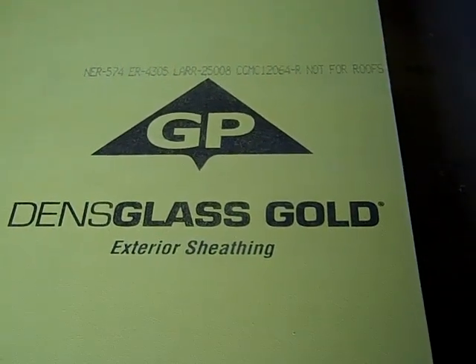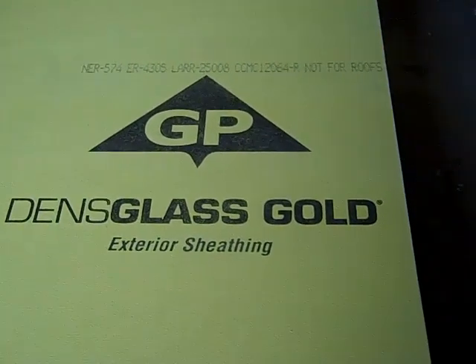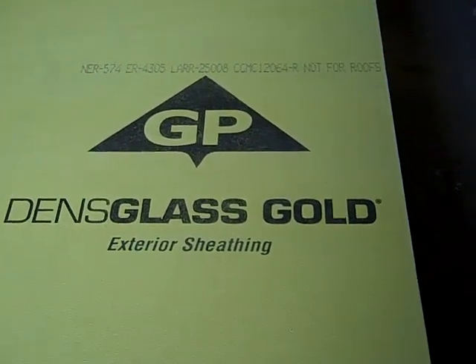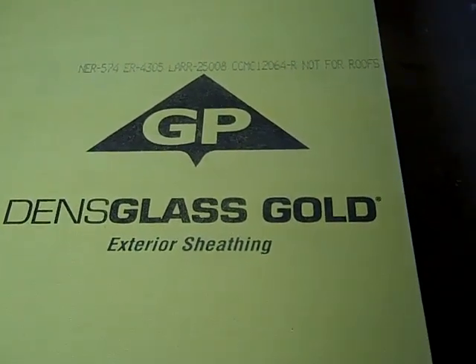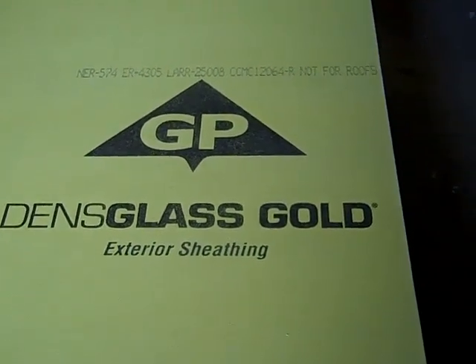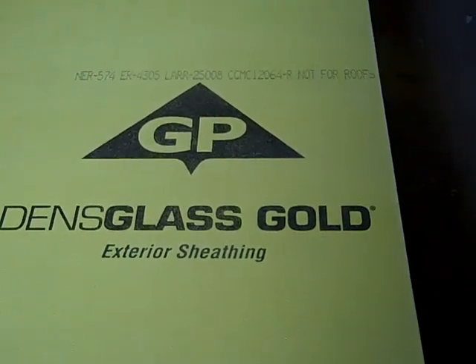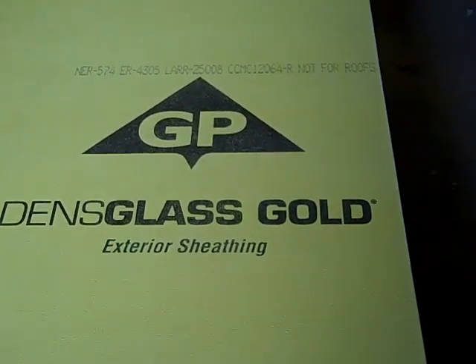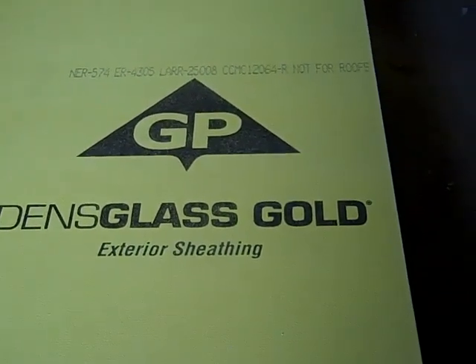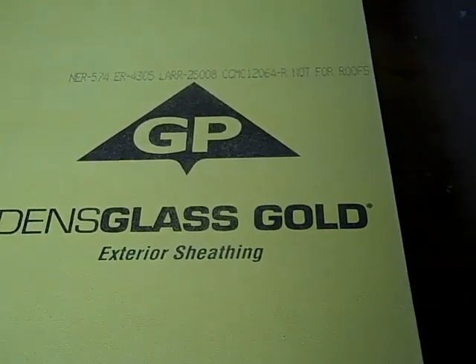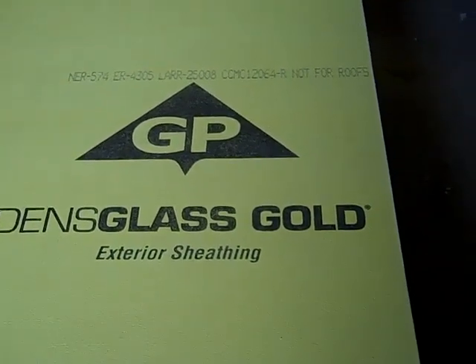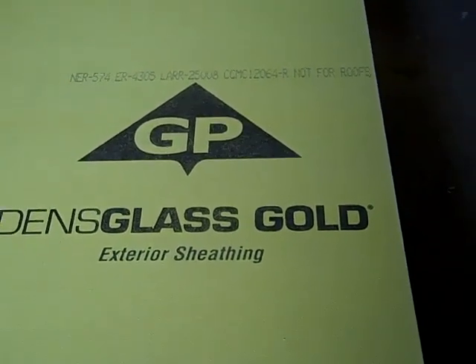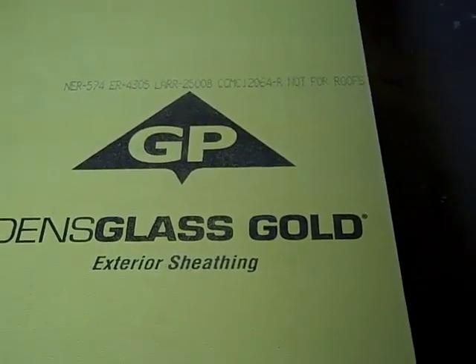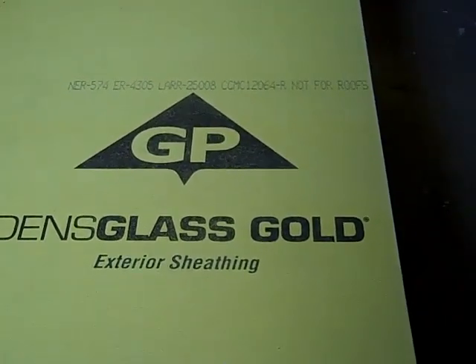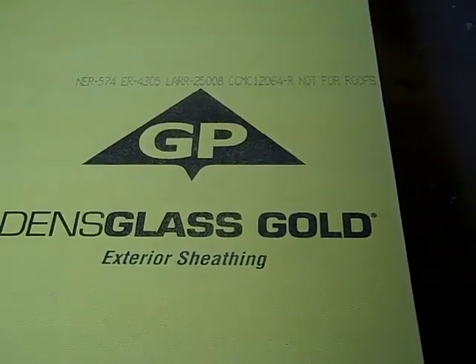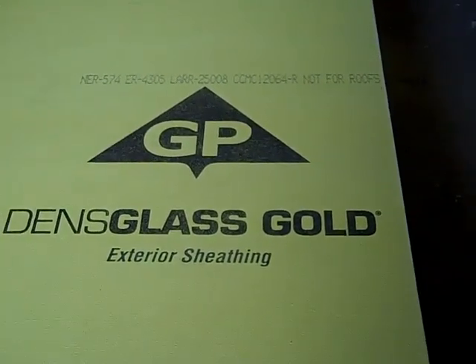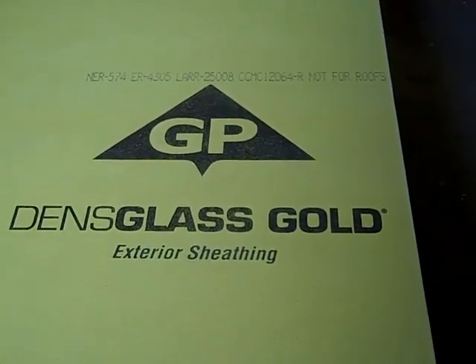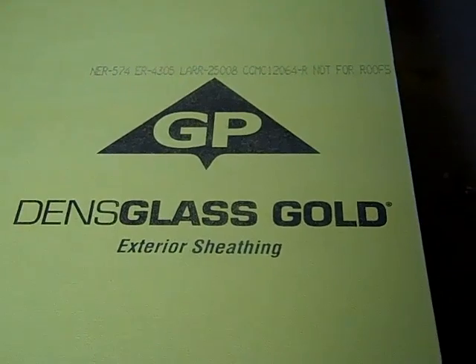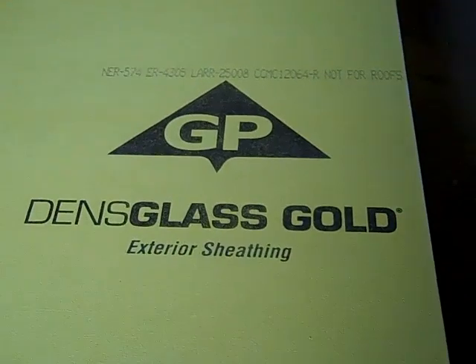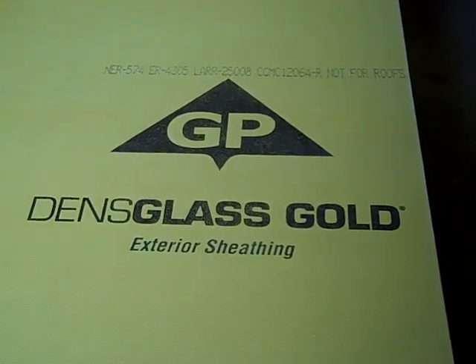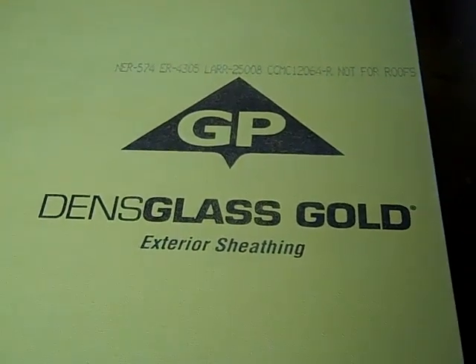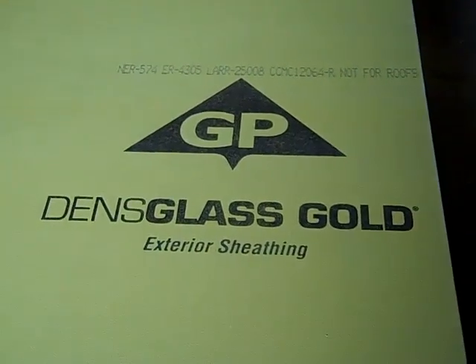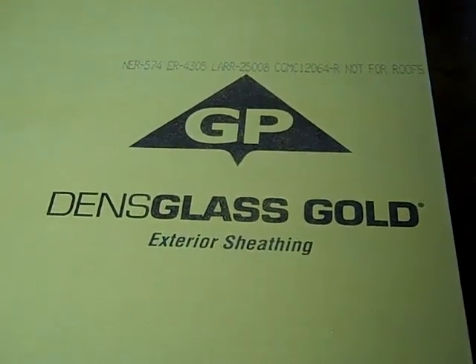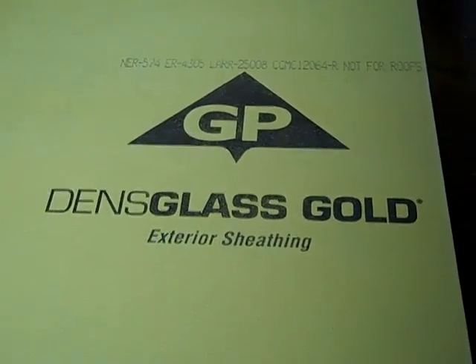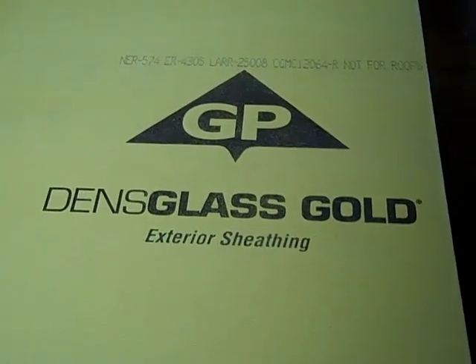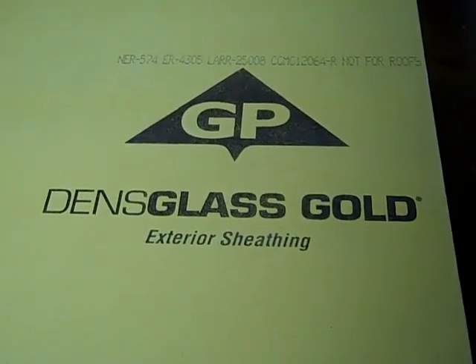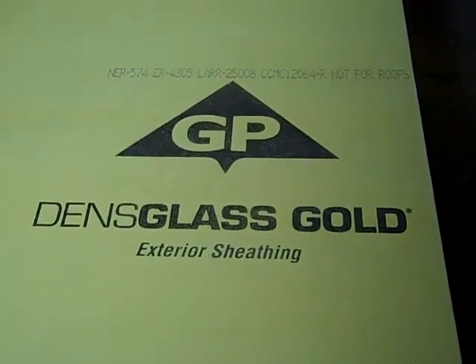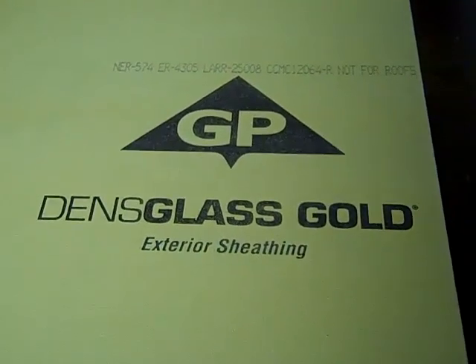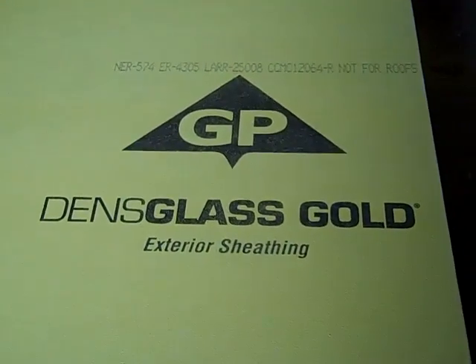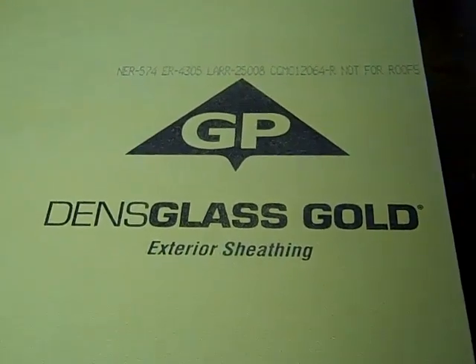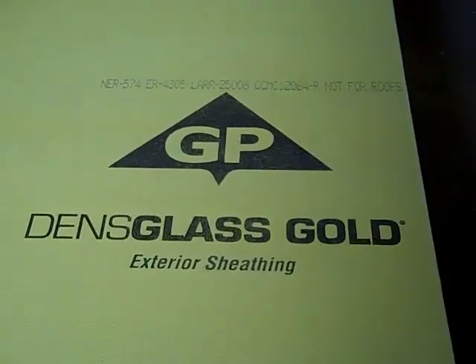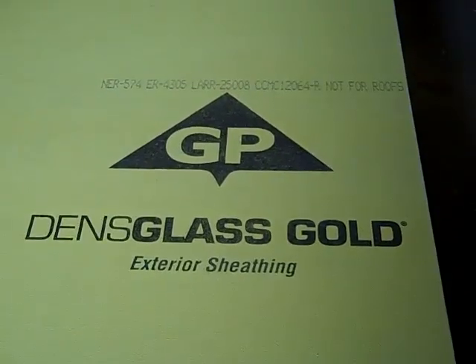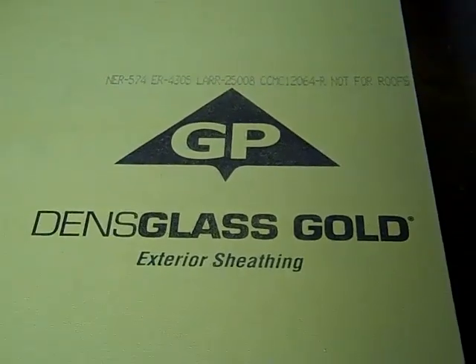Hey, this is Matt Reisinger at Reisinger Homes. Welcome to my video blog on green building and building science. I'm here today doing a product review.